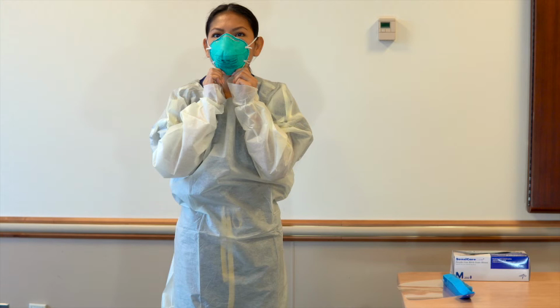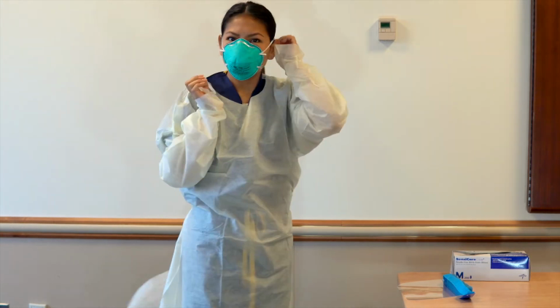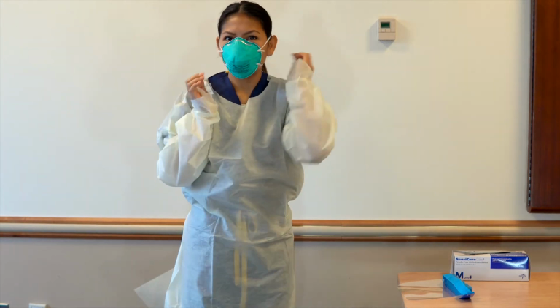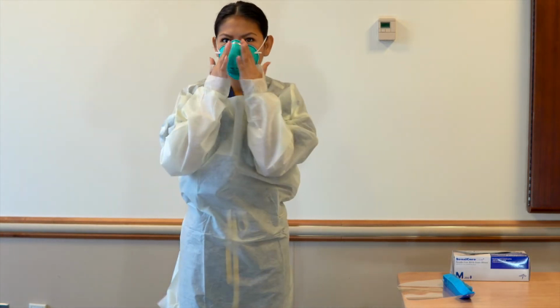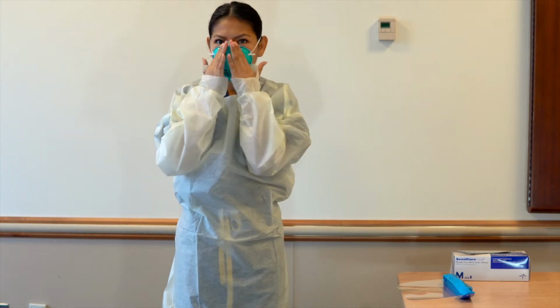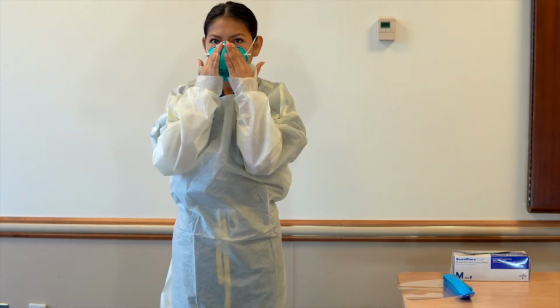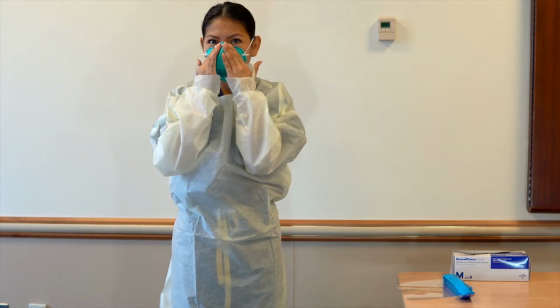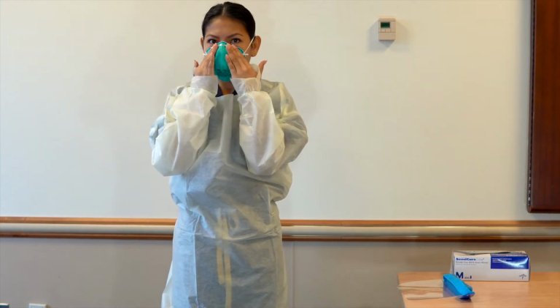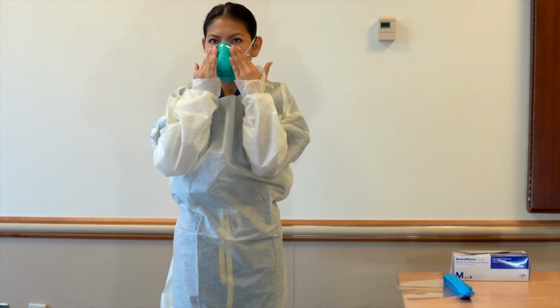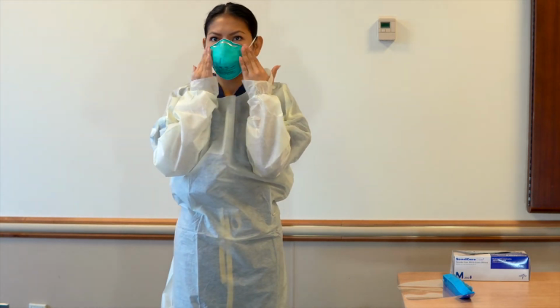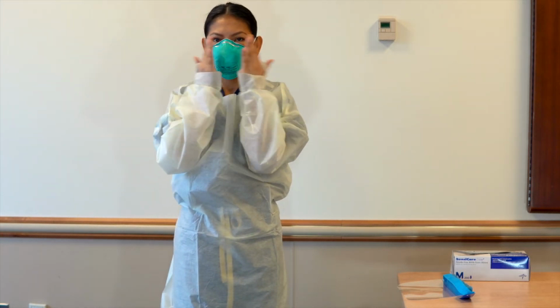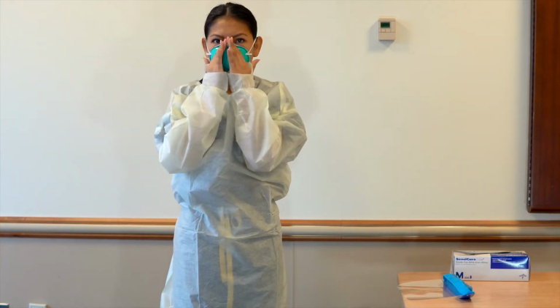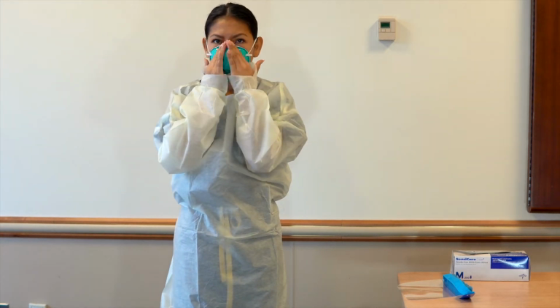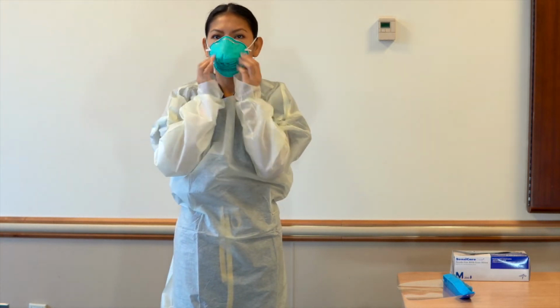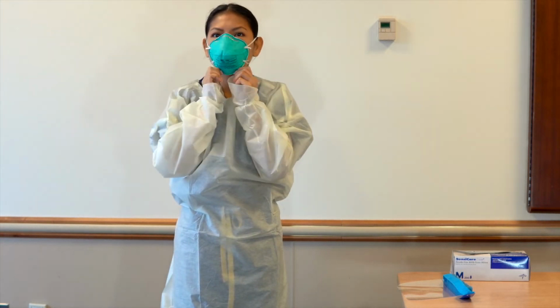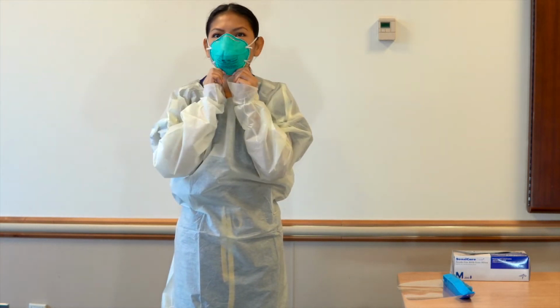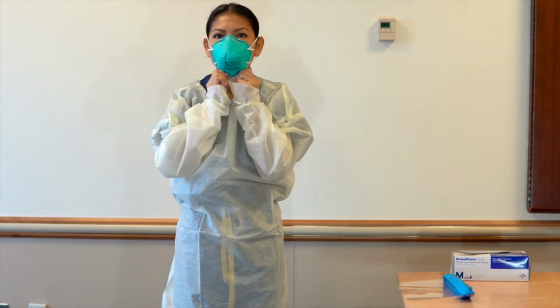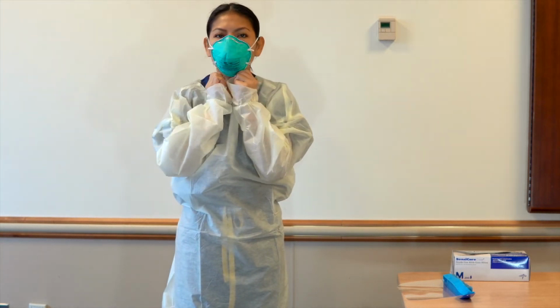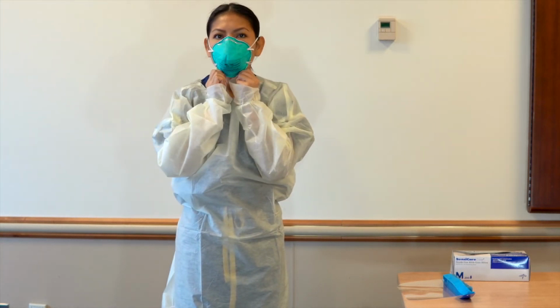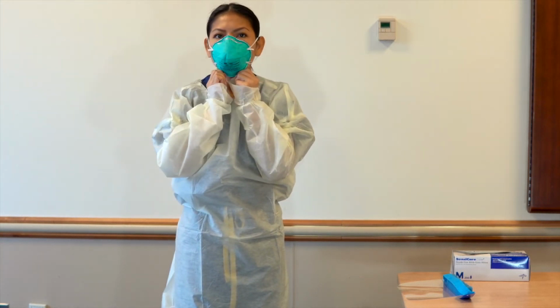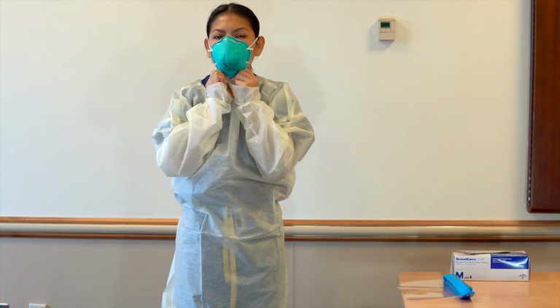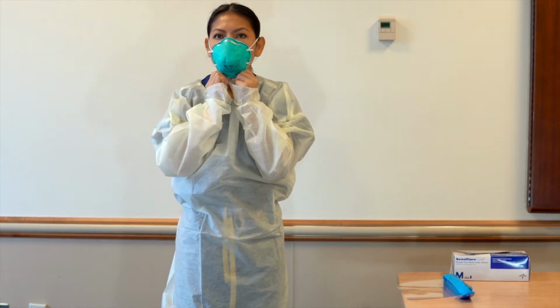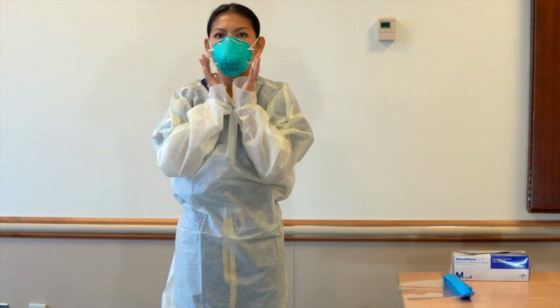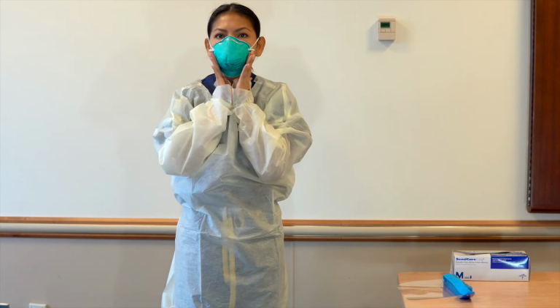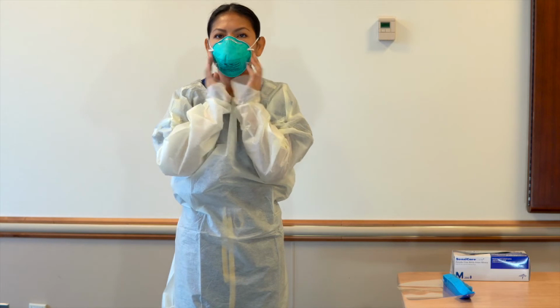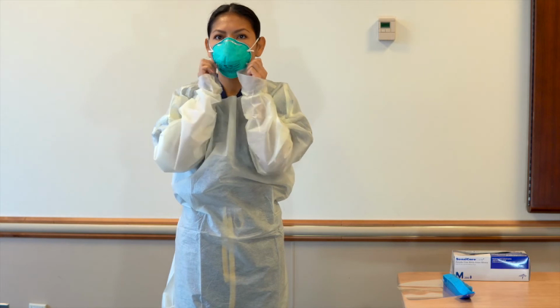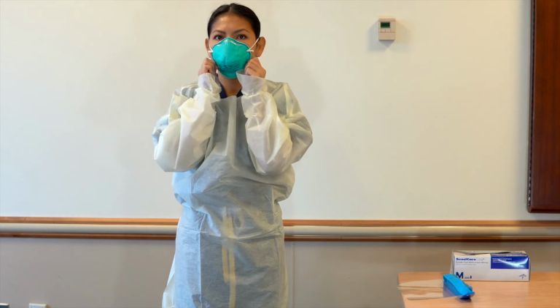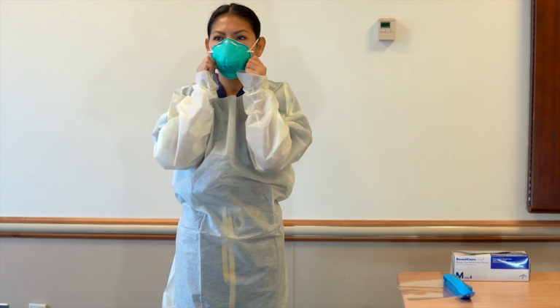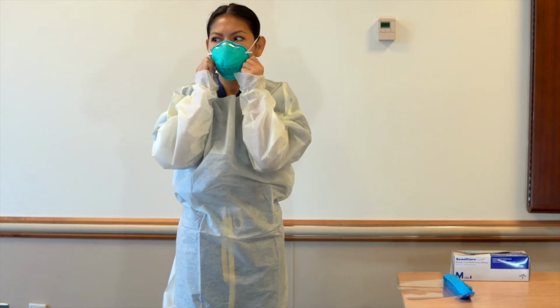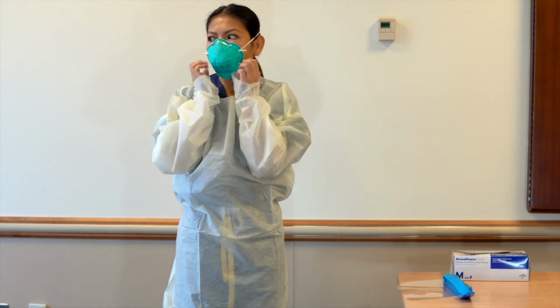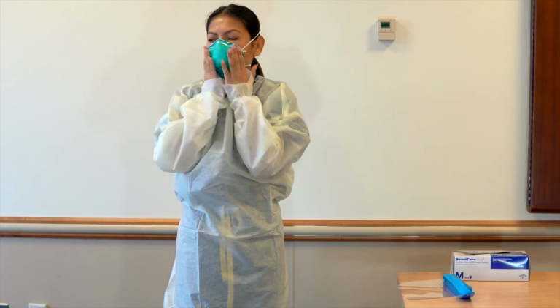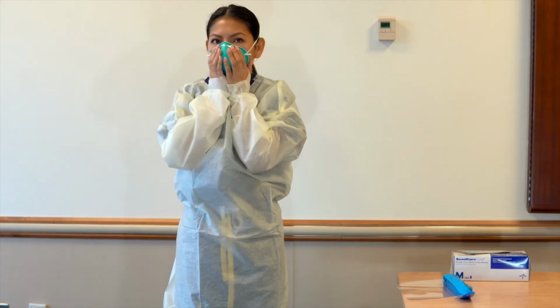Only use the N95 respirator if you have been fit tested and approved by Occupational Health.